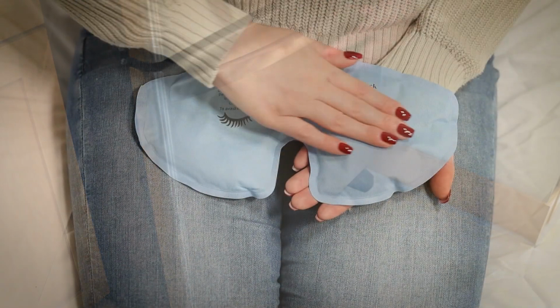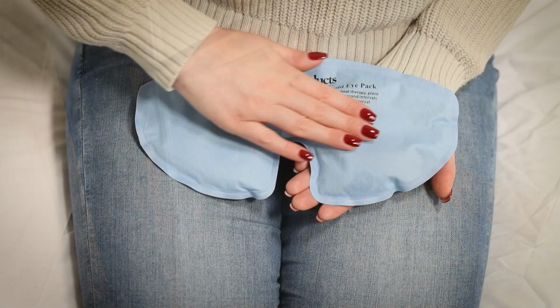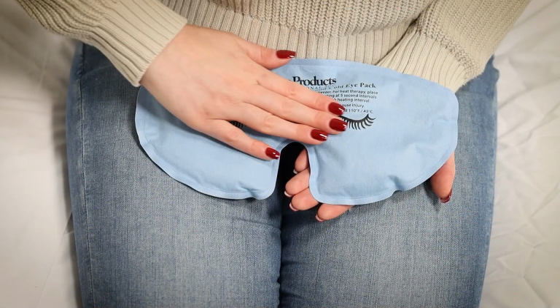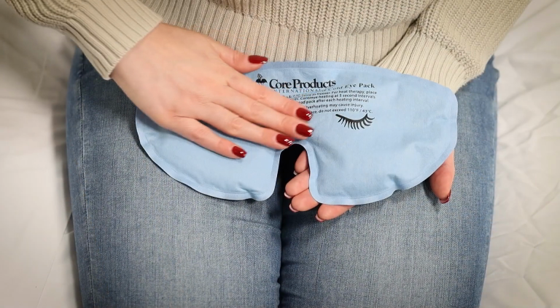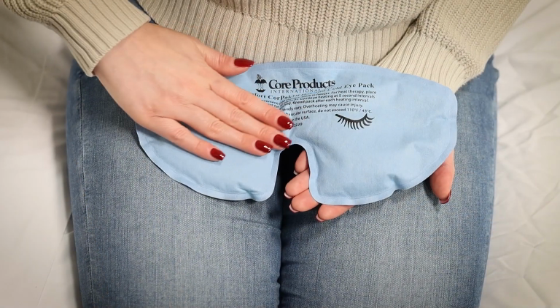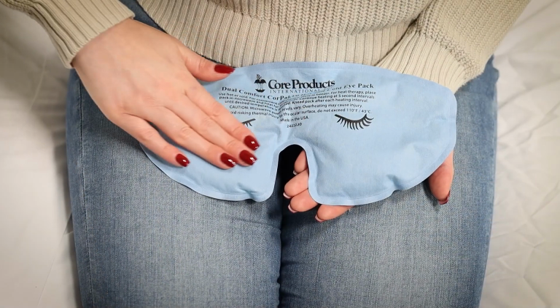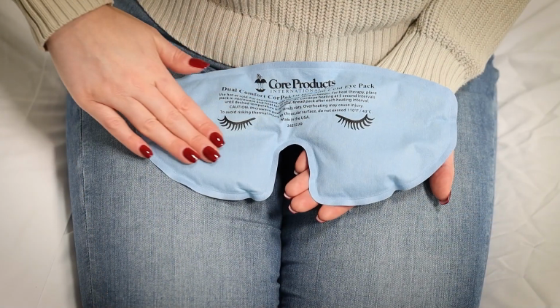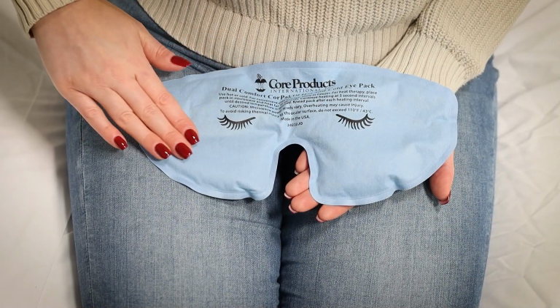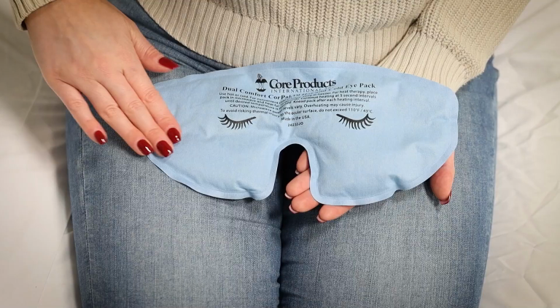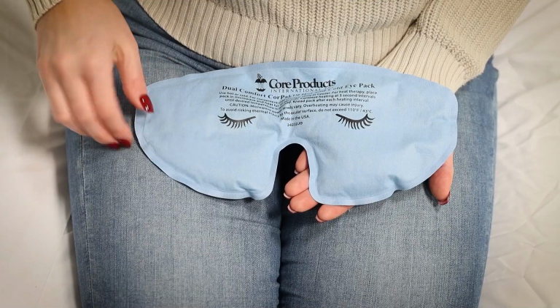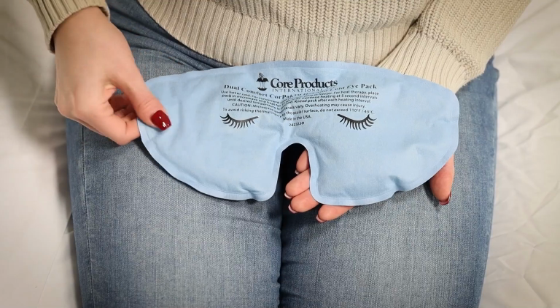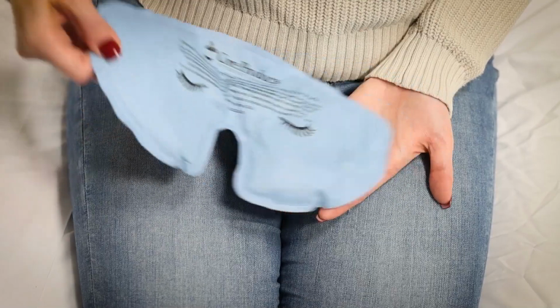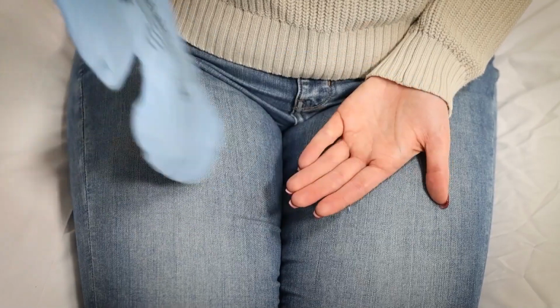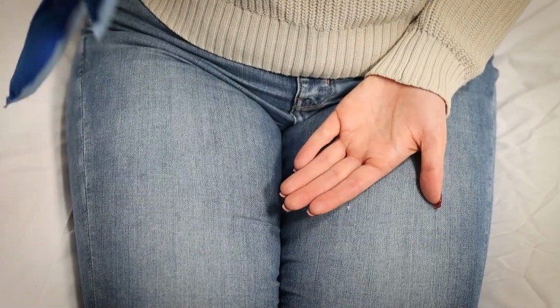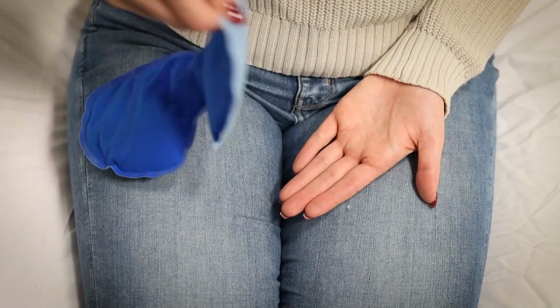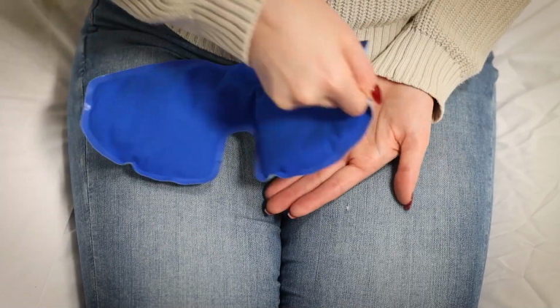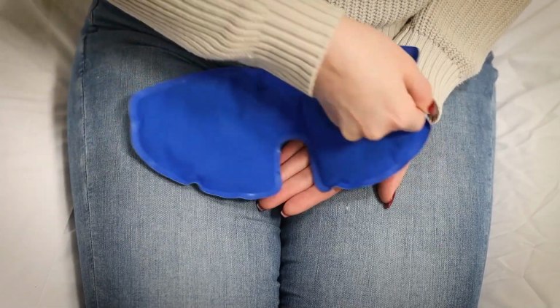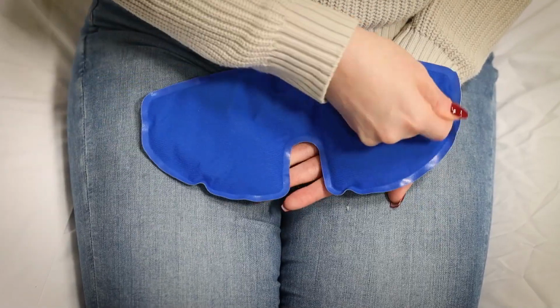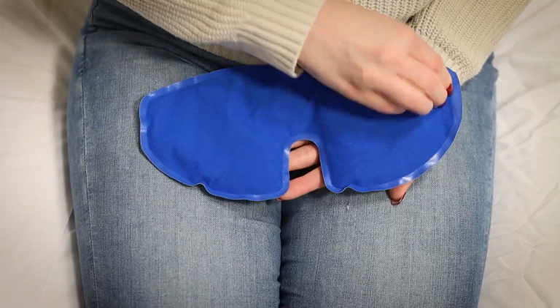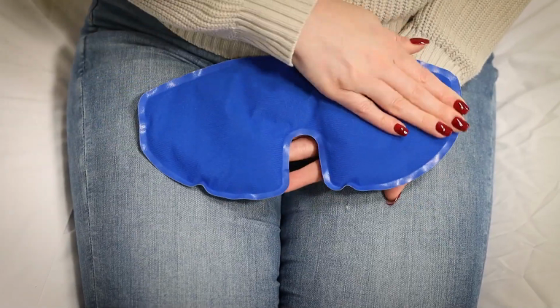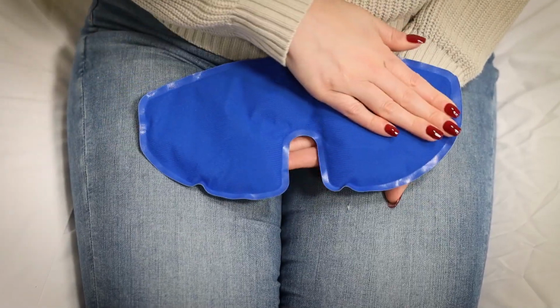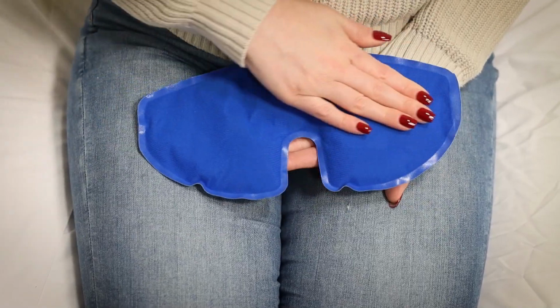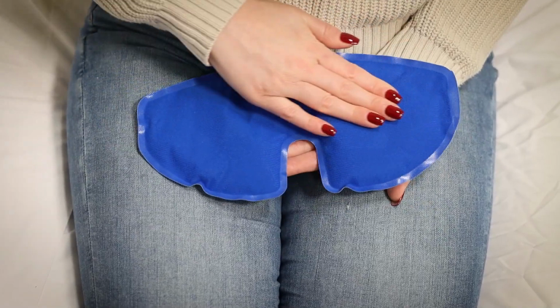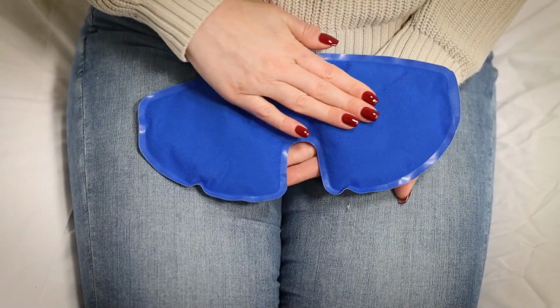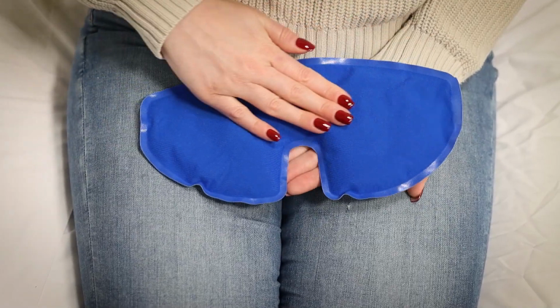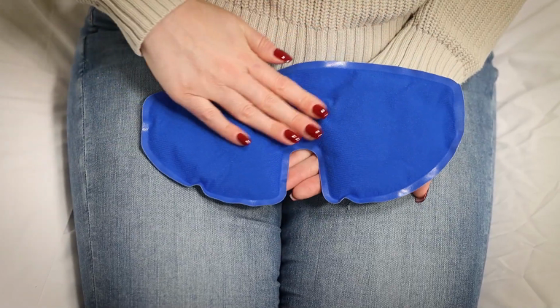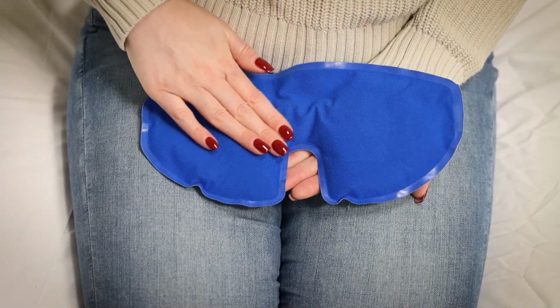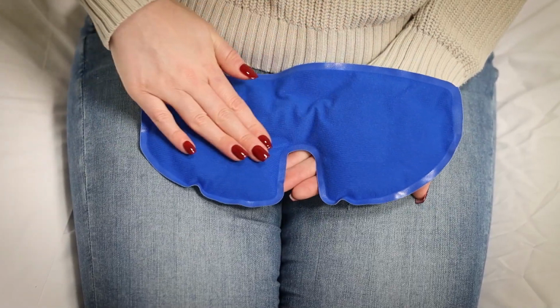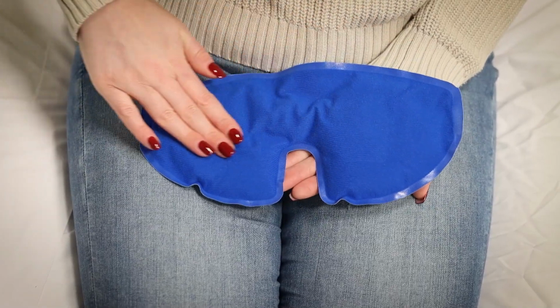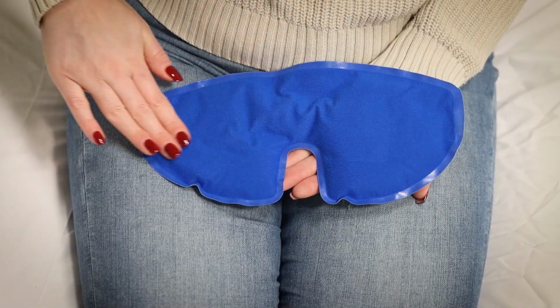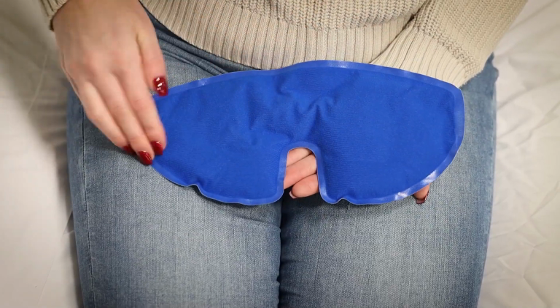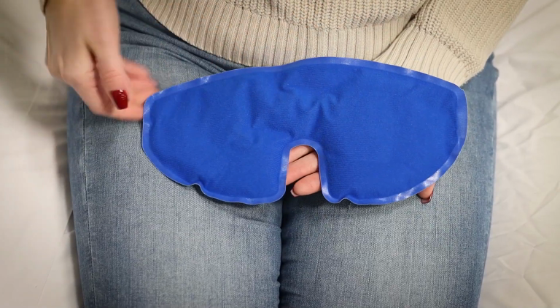The soft, light blue side offers quick-release therapy, while the plush dark blue side offers slow-release therapy.